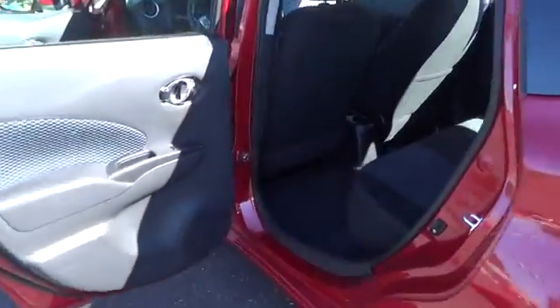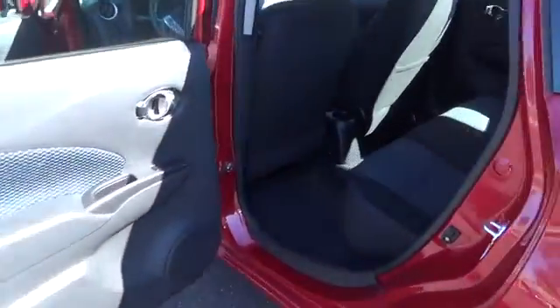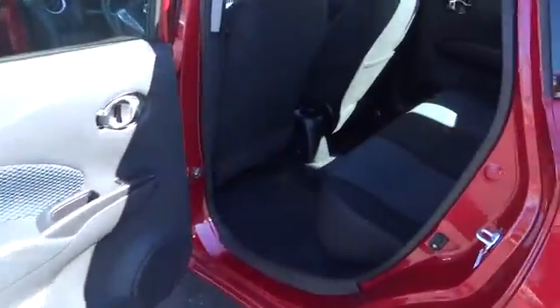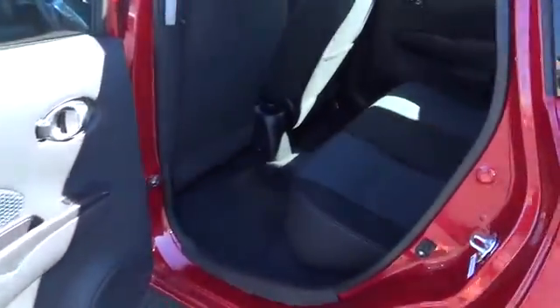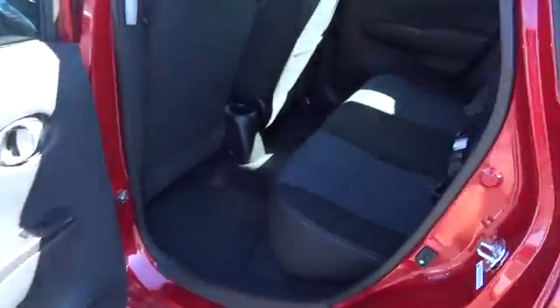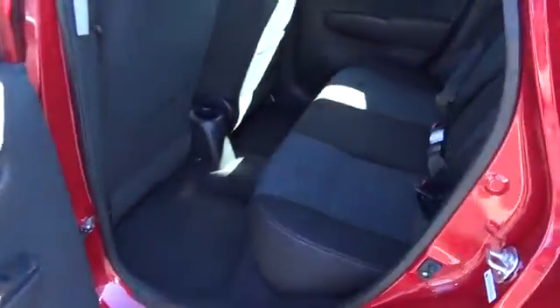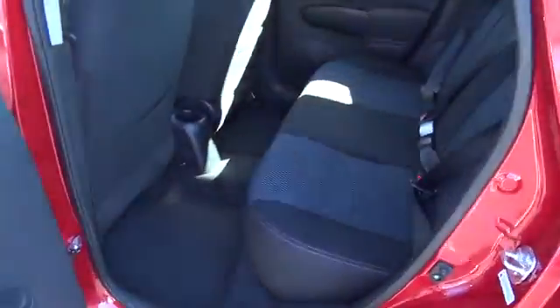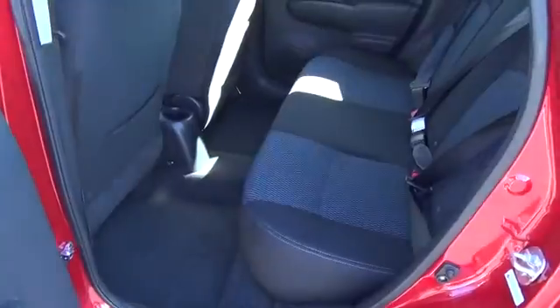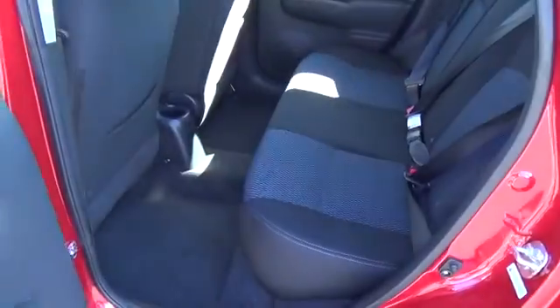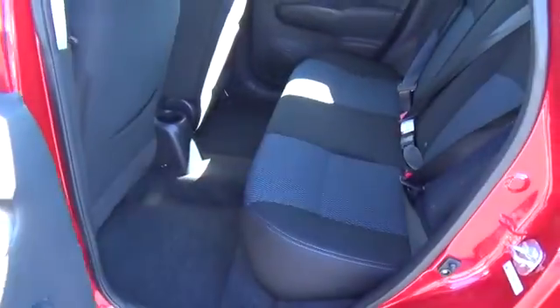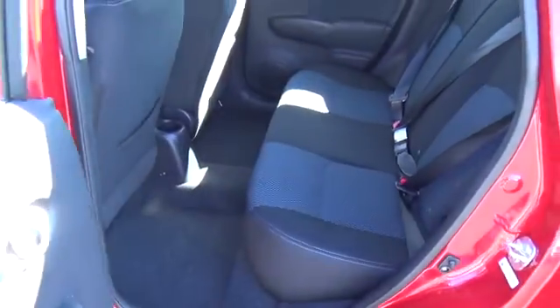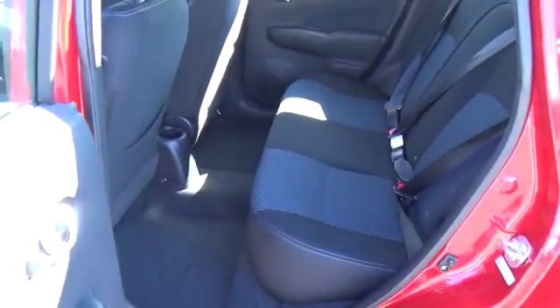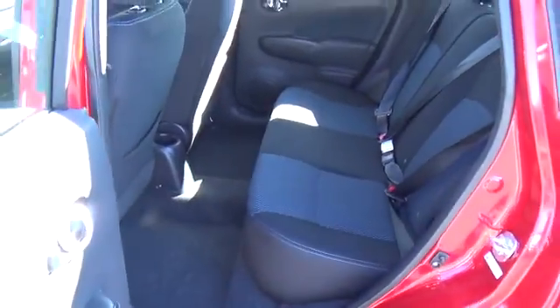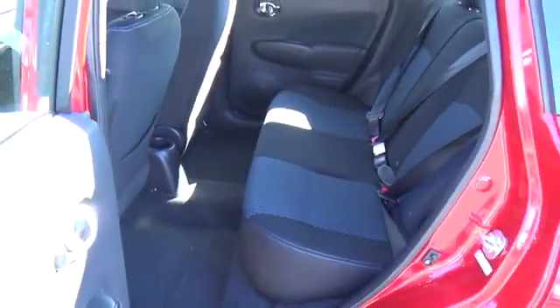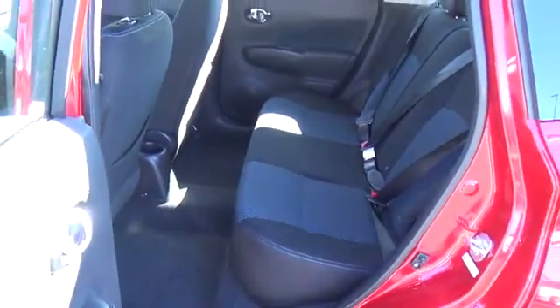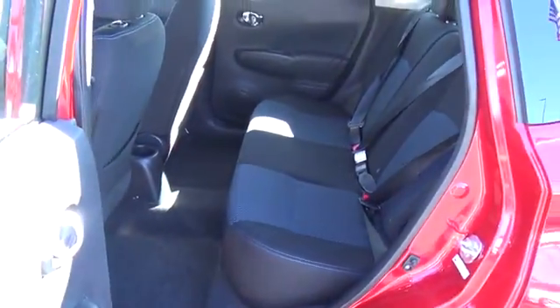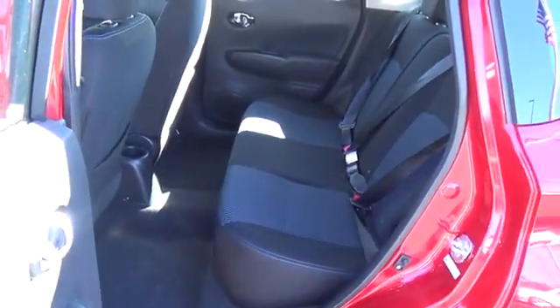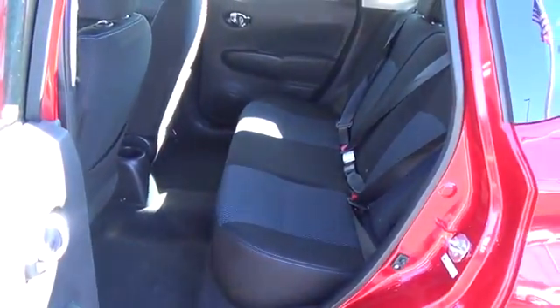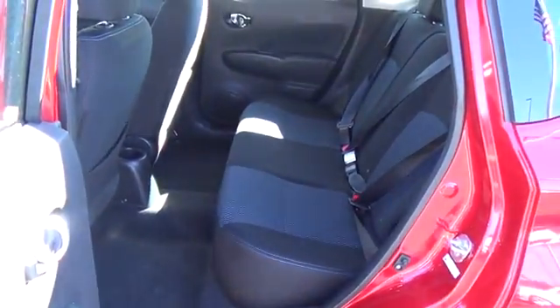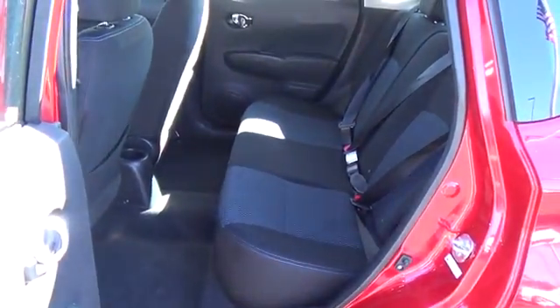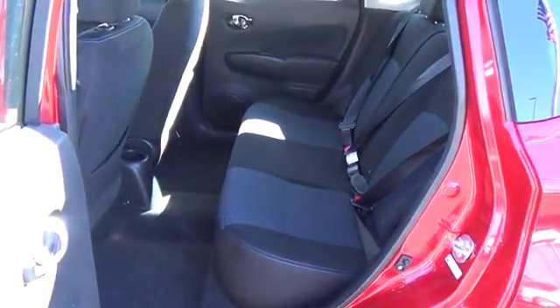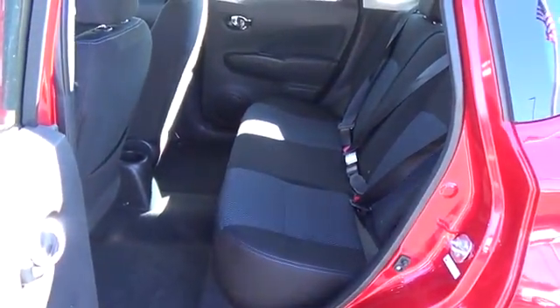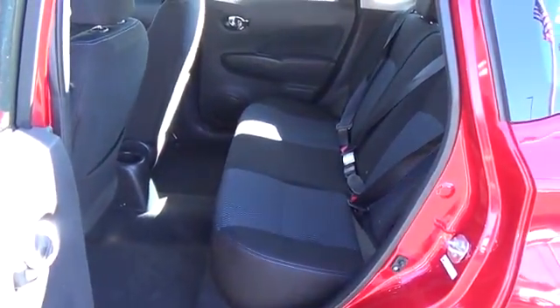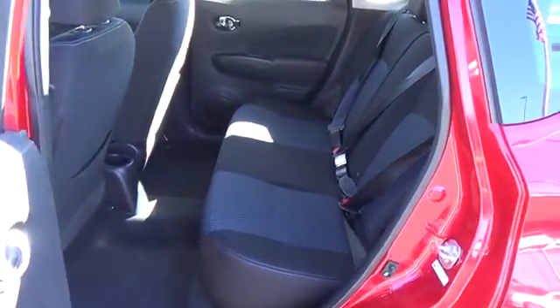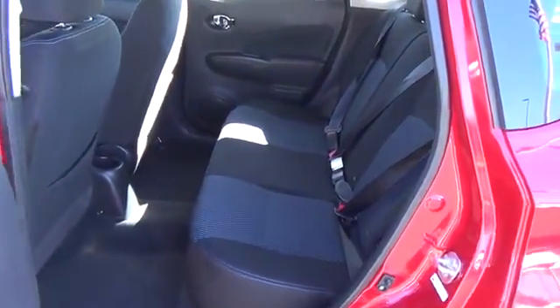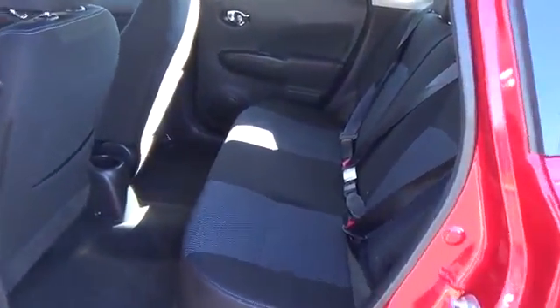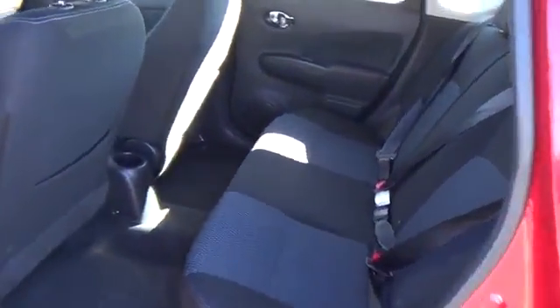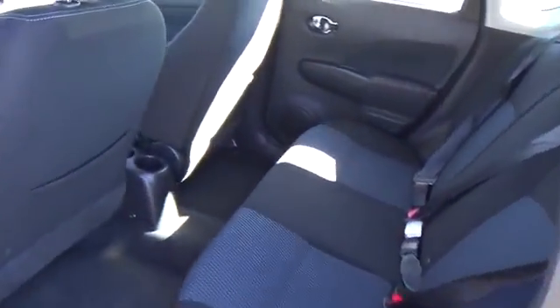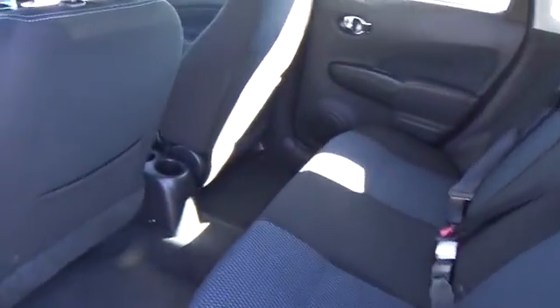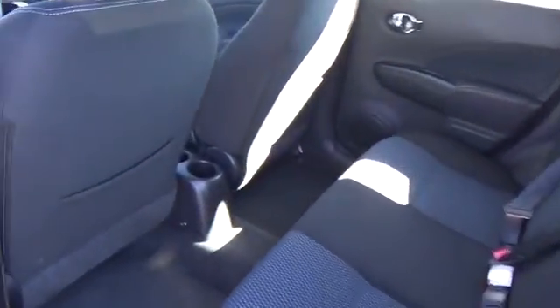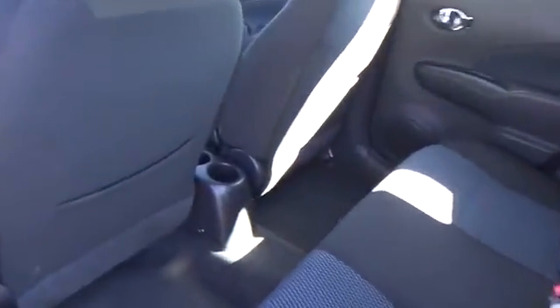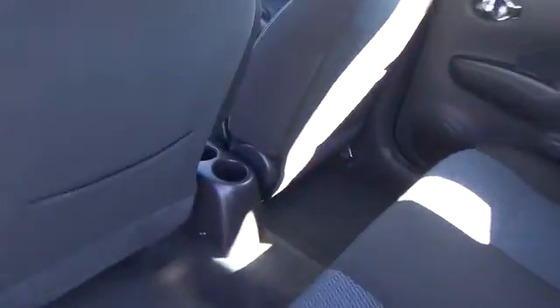Our SV has seating for 5, 38 inches of knee-saving rear legroom, and versatility galore.